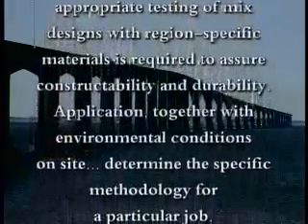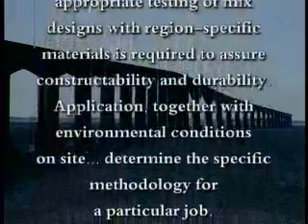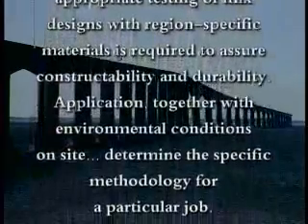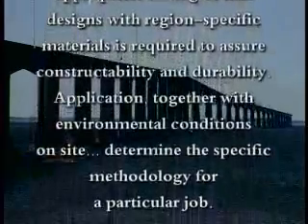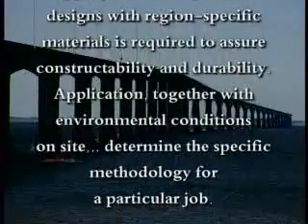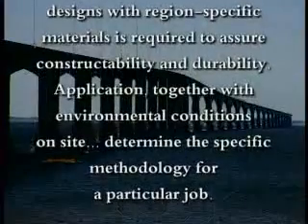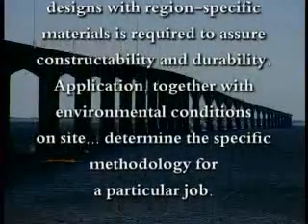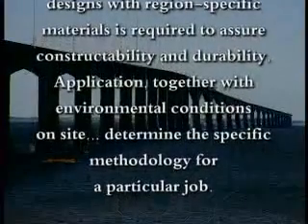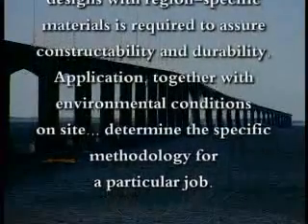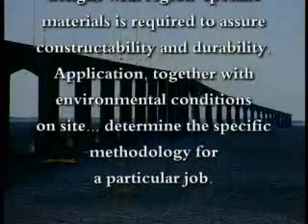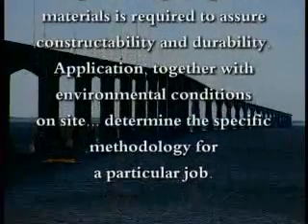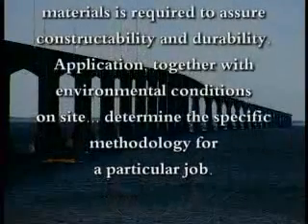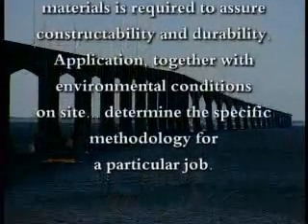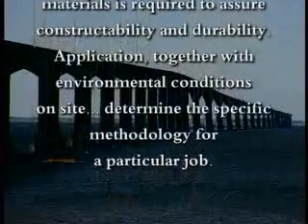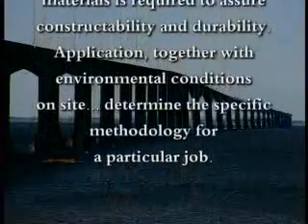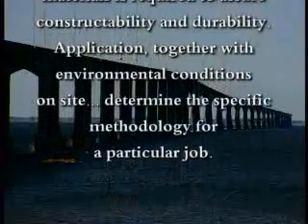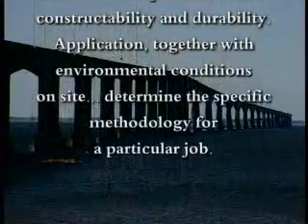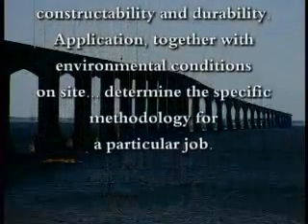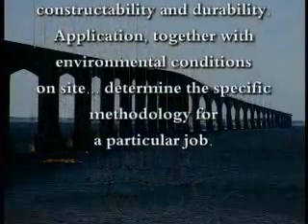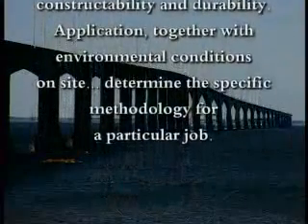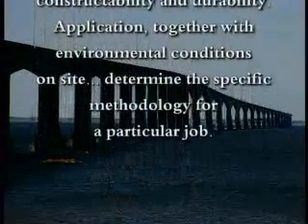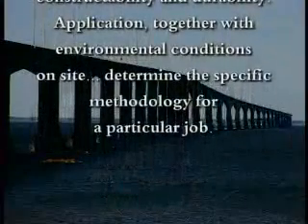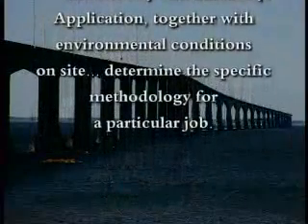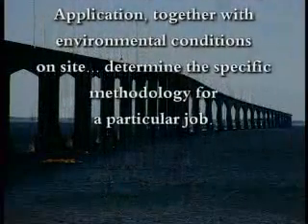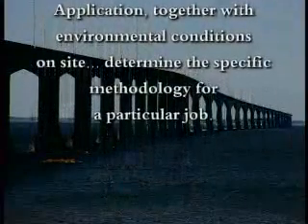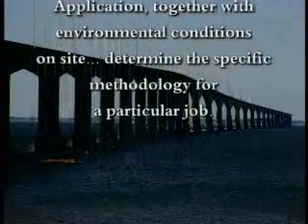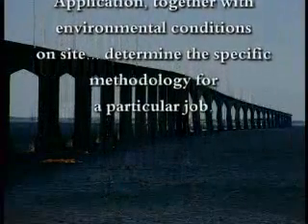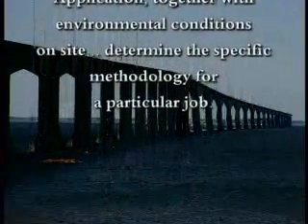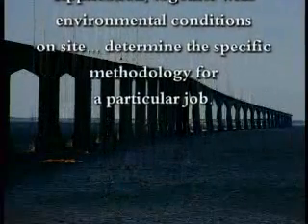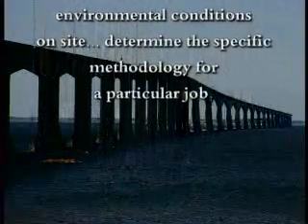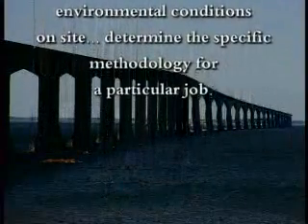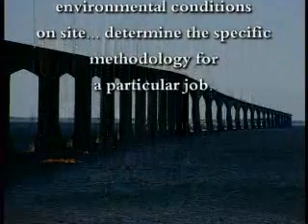Application, together with environmental conditions on site, determine the specific methodology for a particular job.